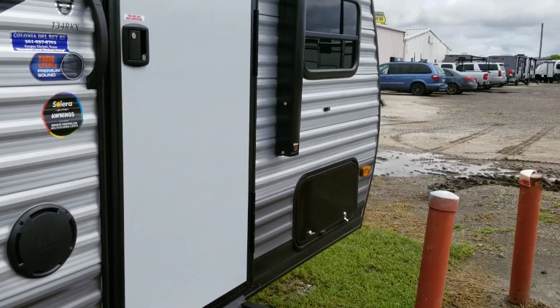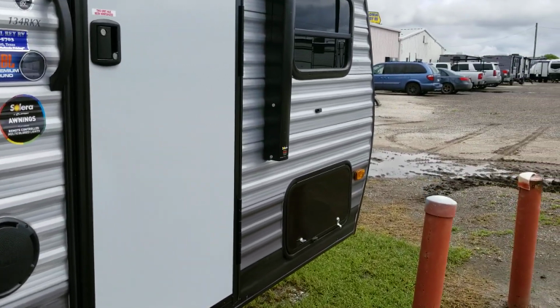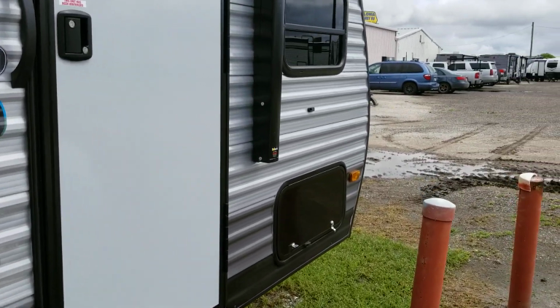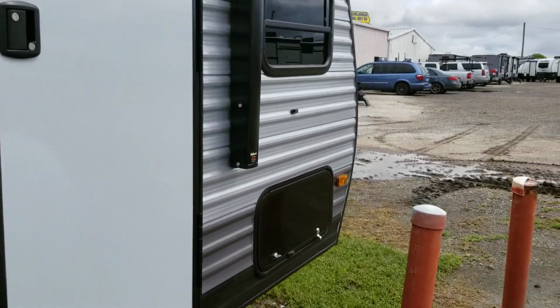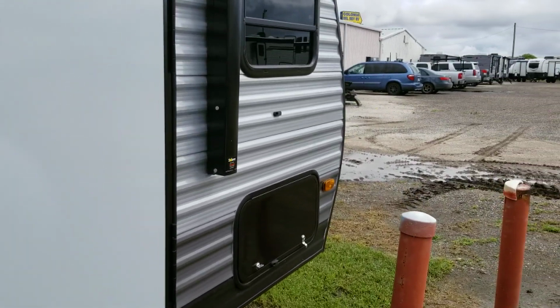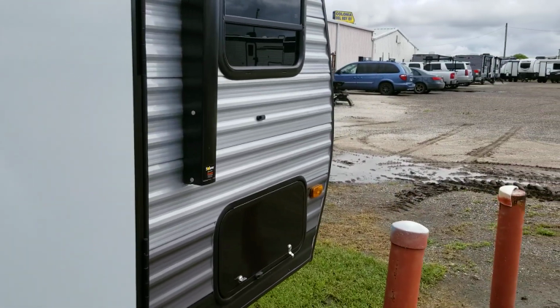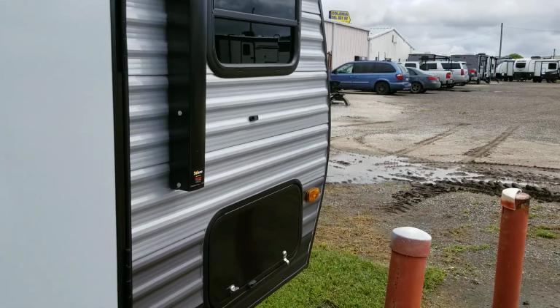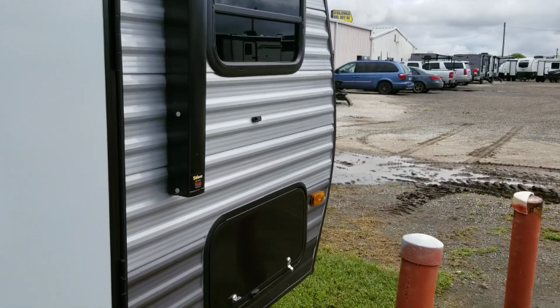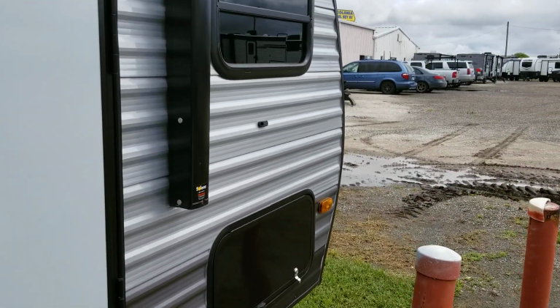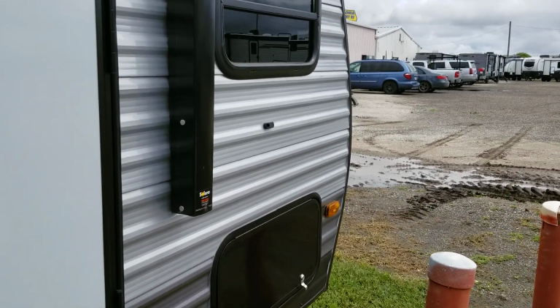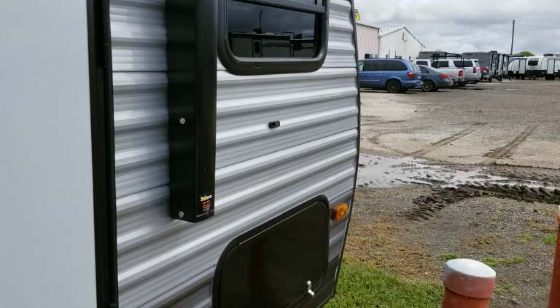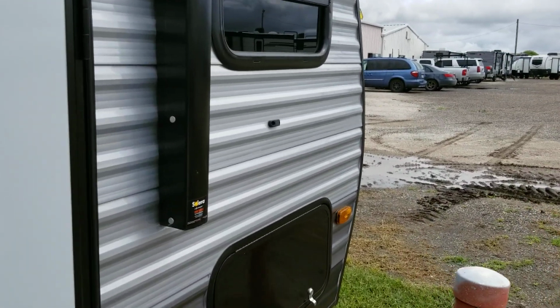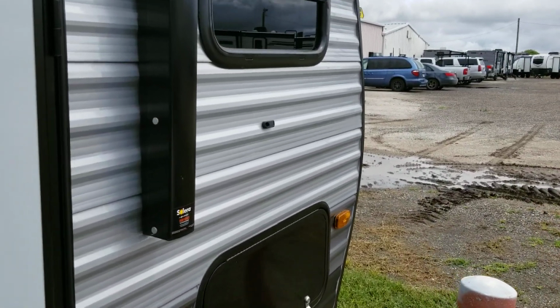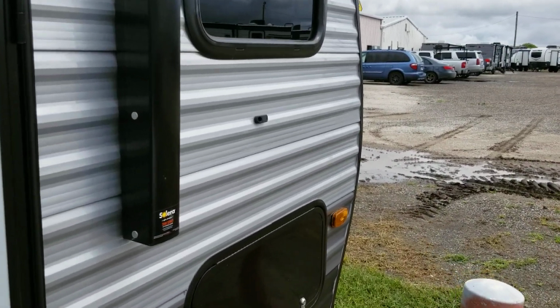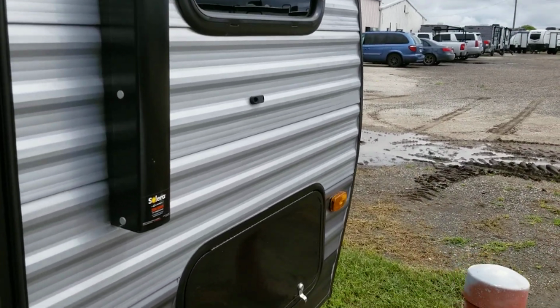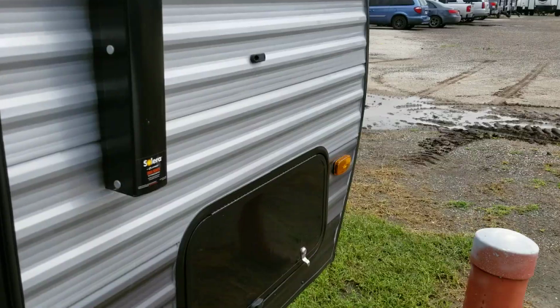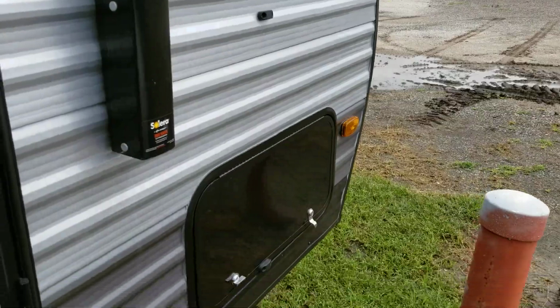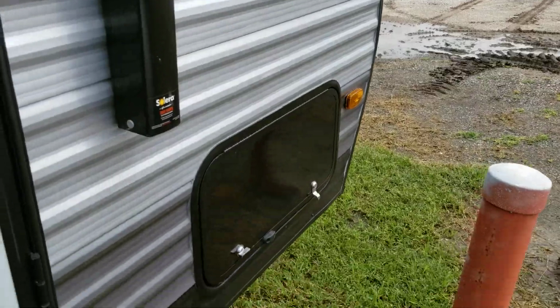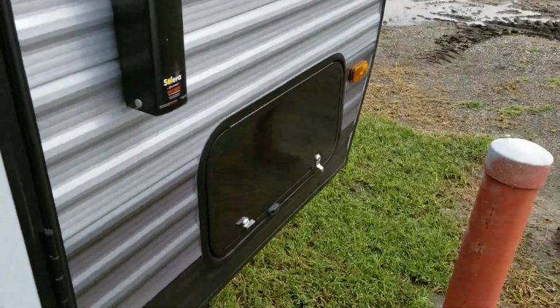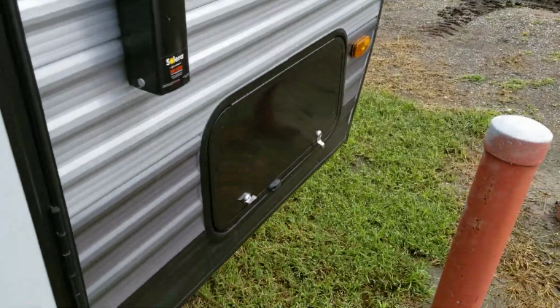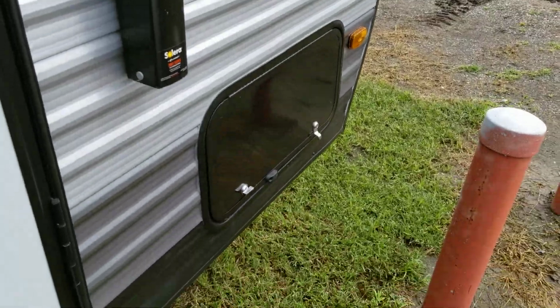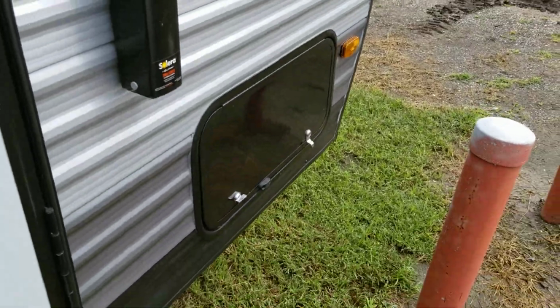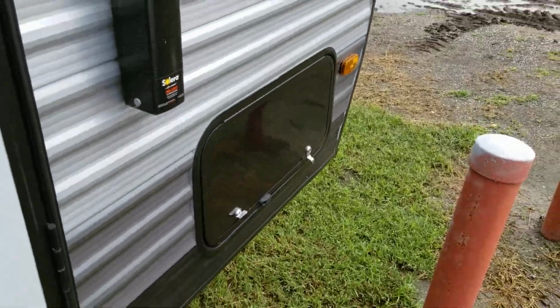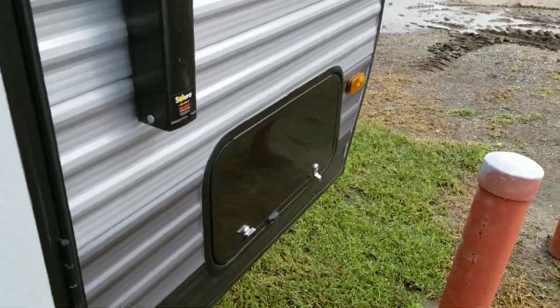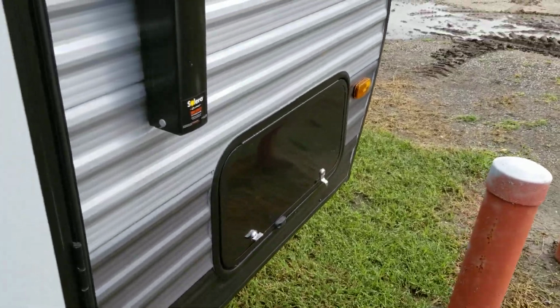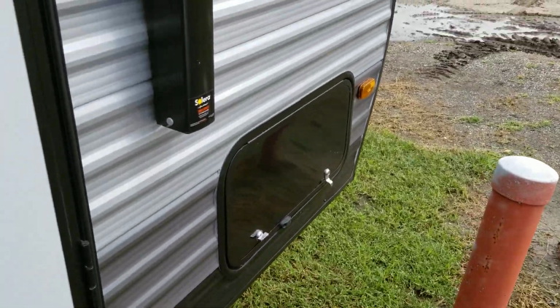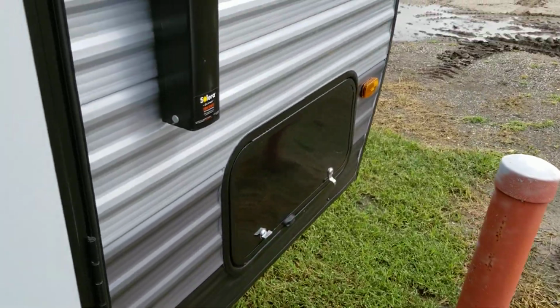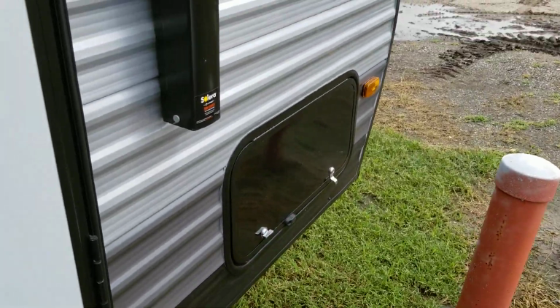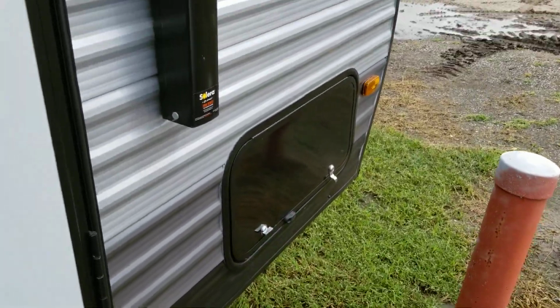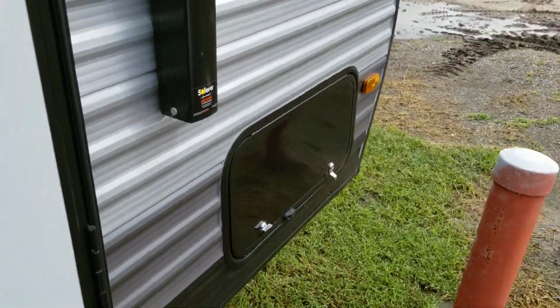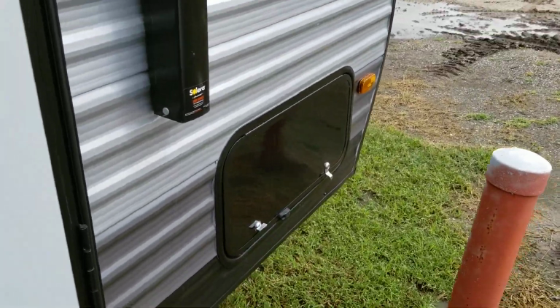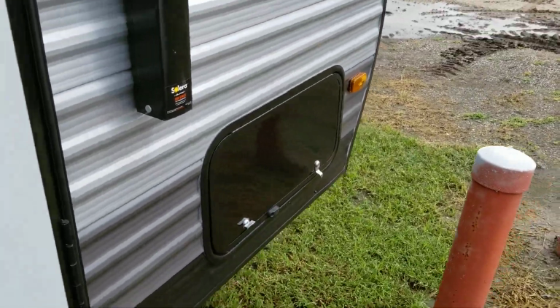It has storage up here on the front. Let's go up inside the coach.